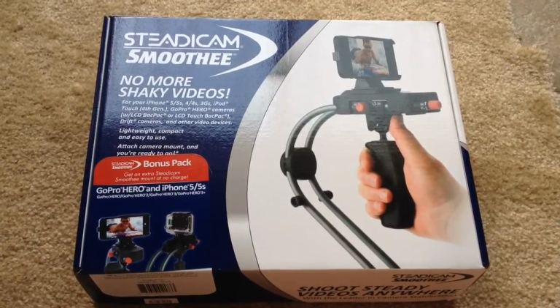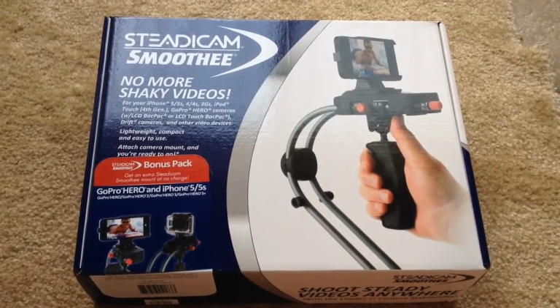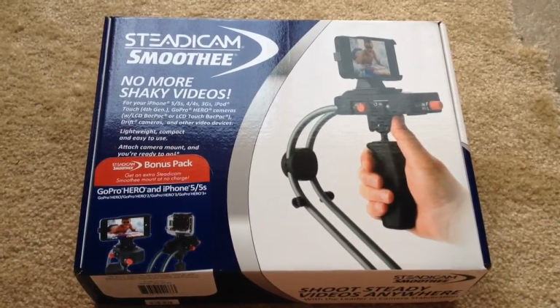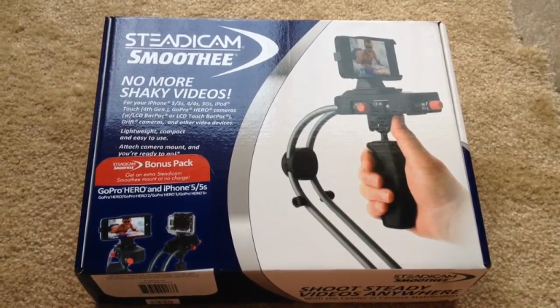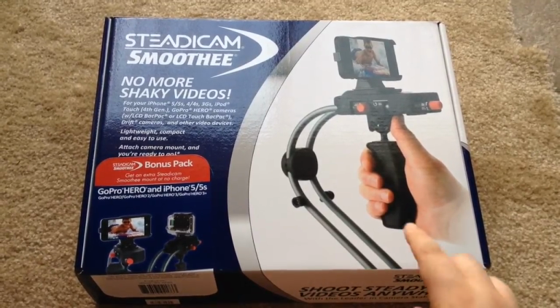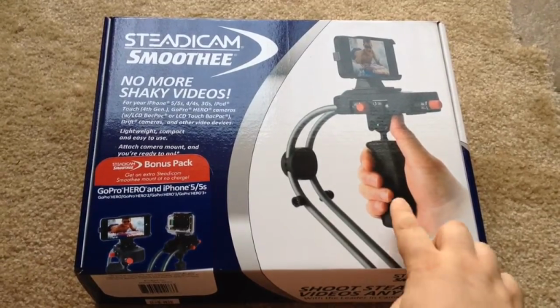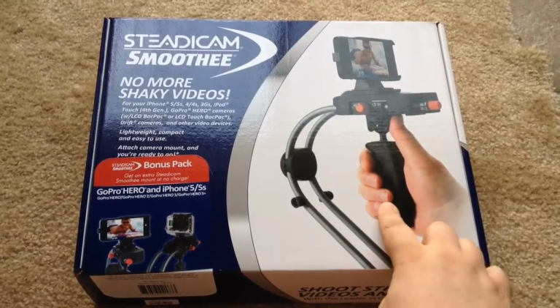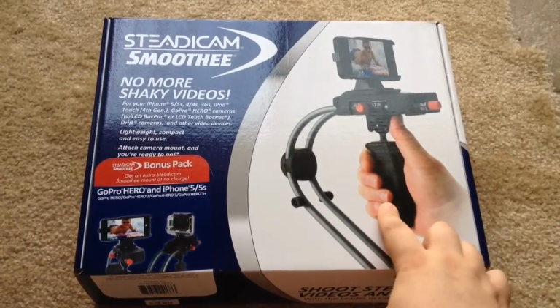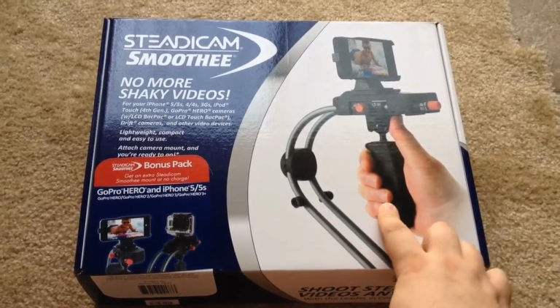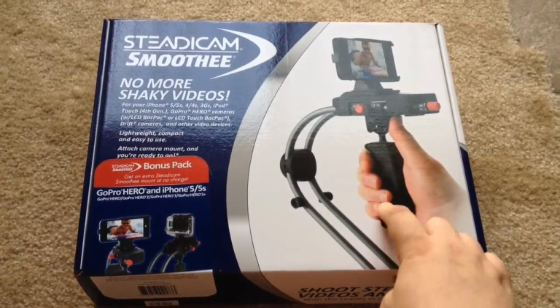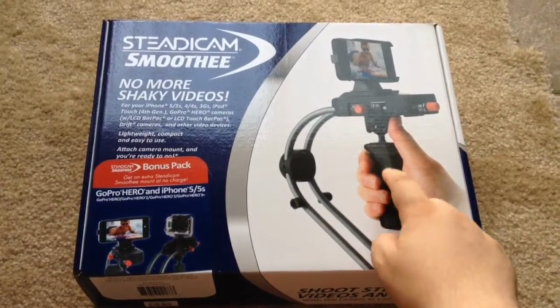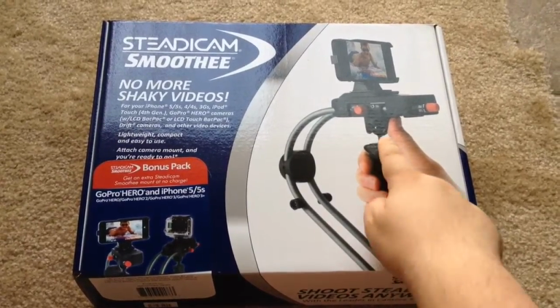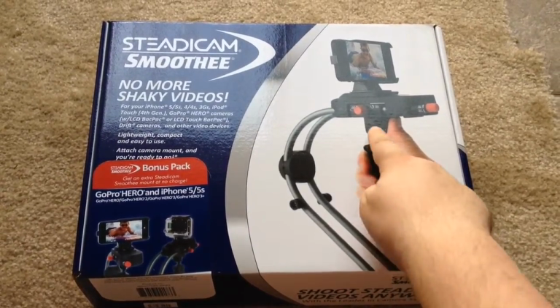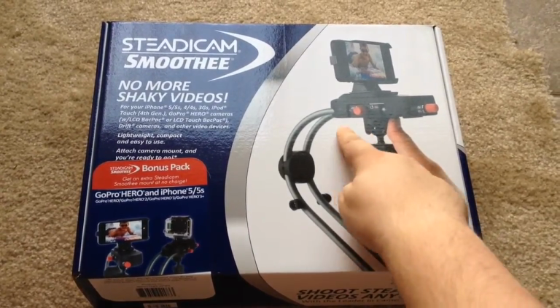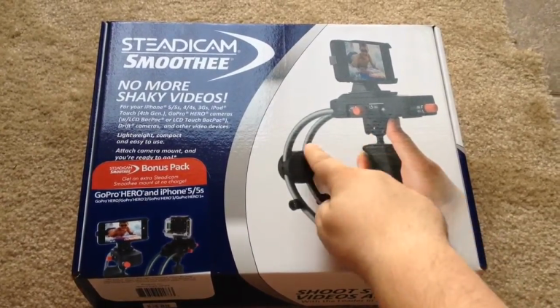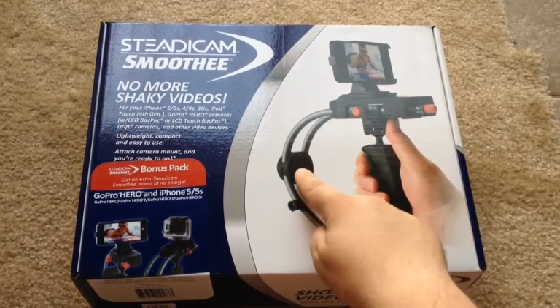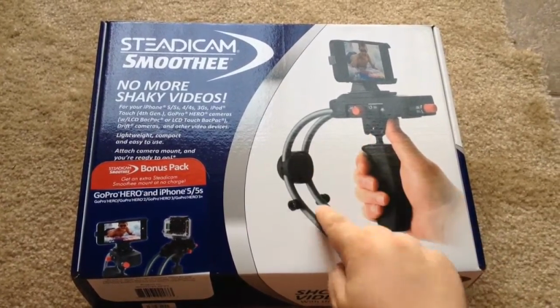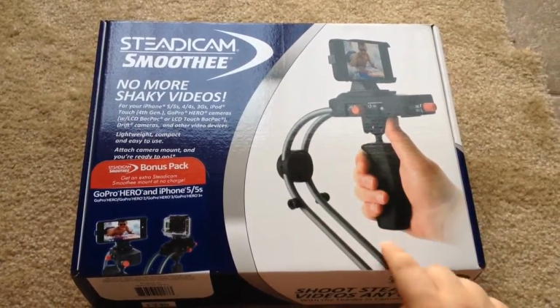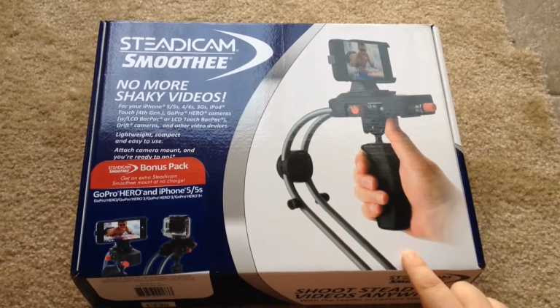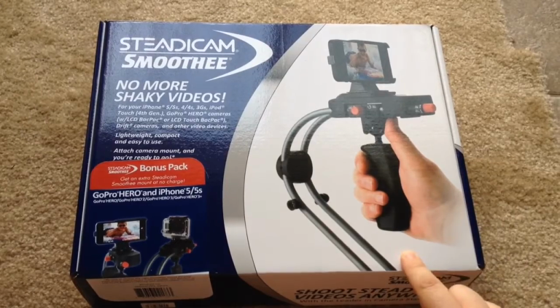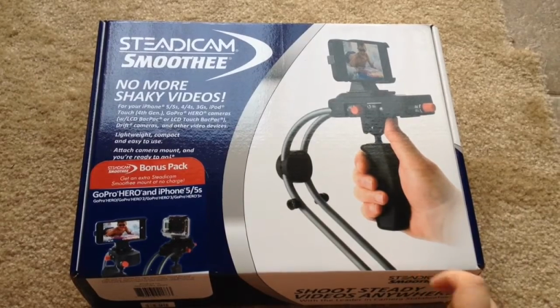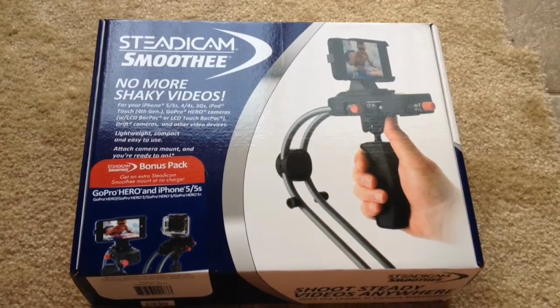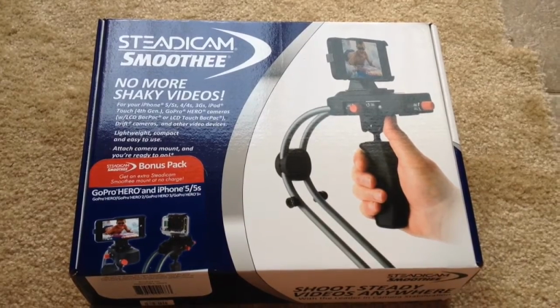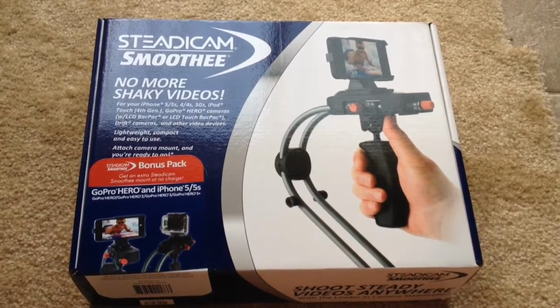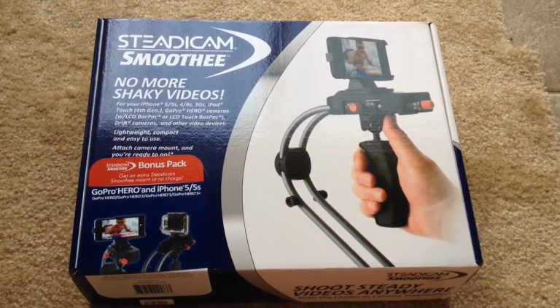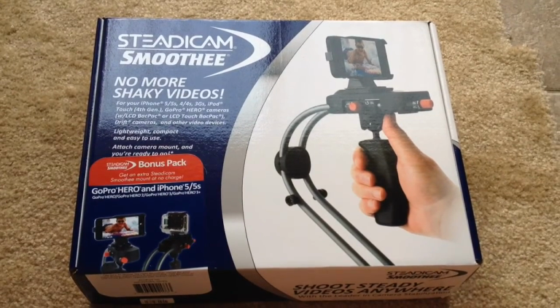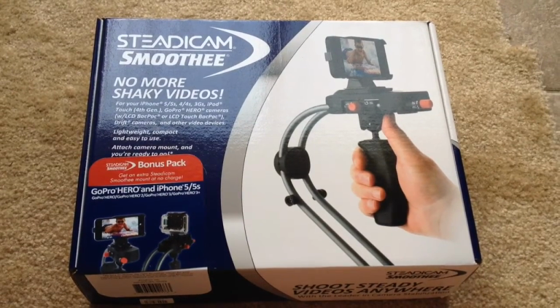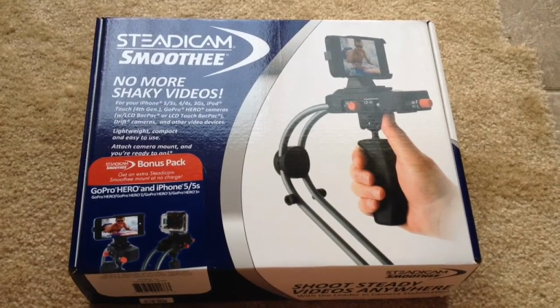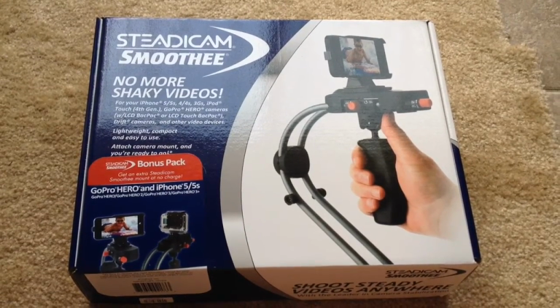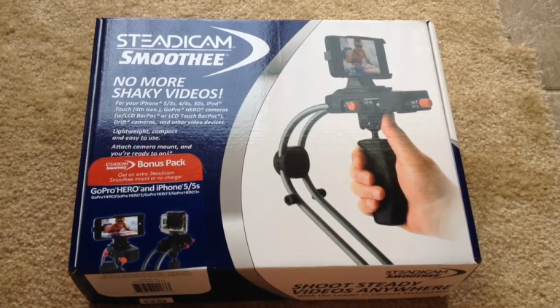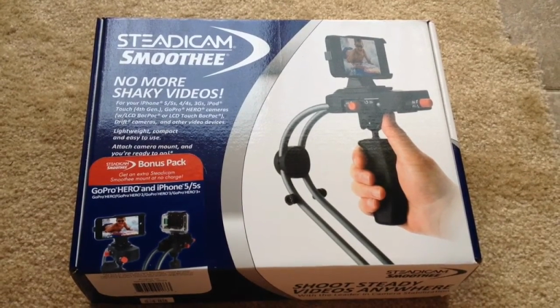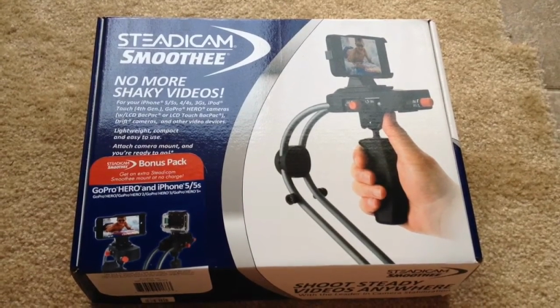As you can see, it's a handheld device with a curved item and a weight at the bottom. We'll go ahead and unbox it now.